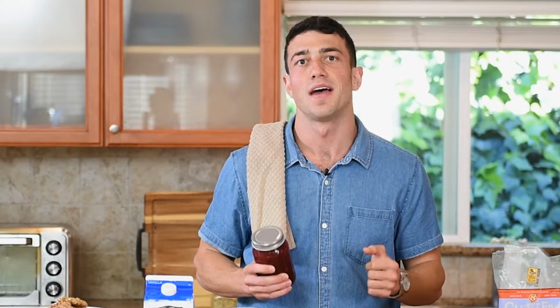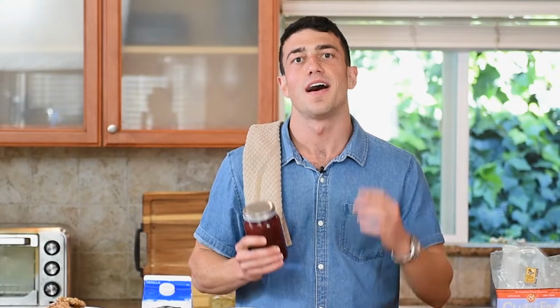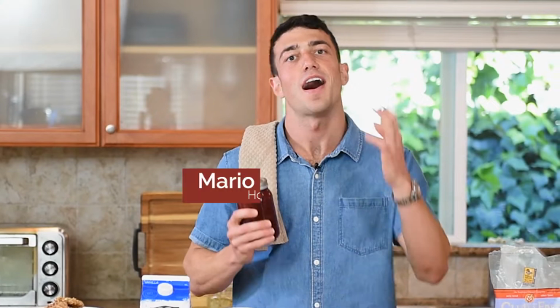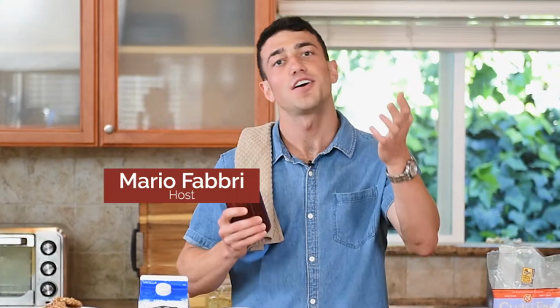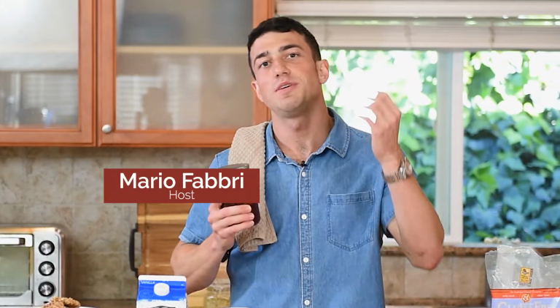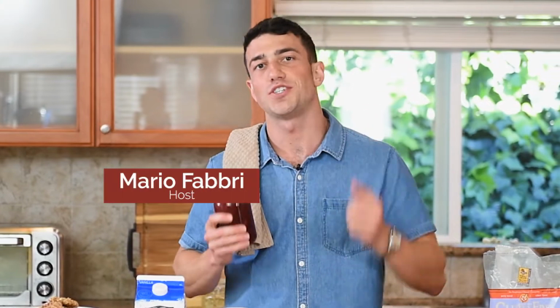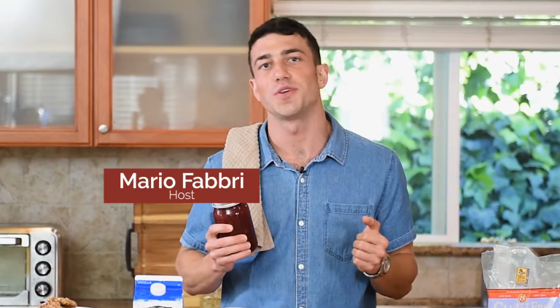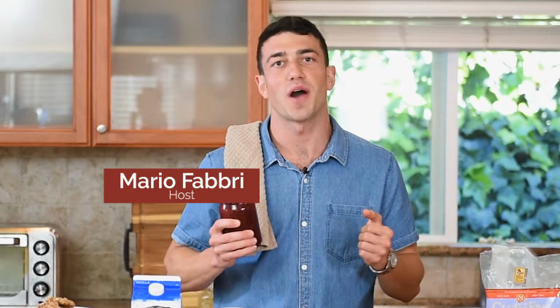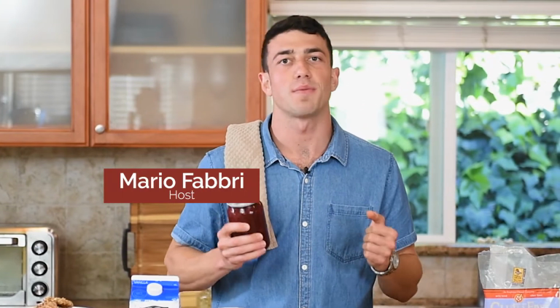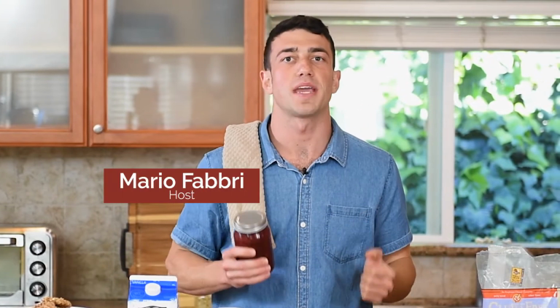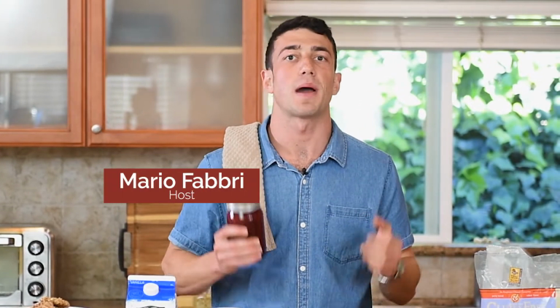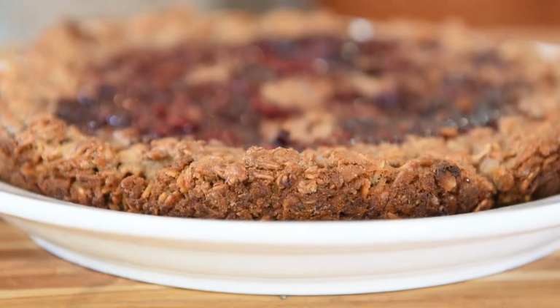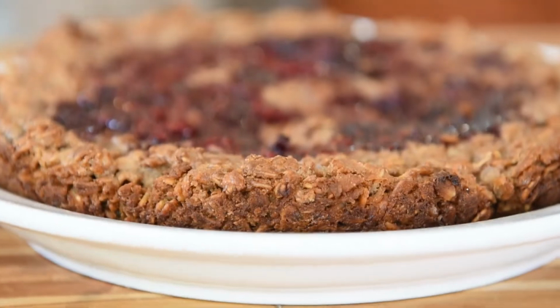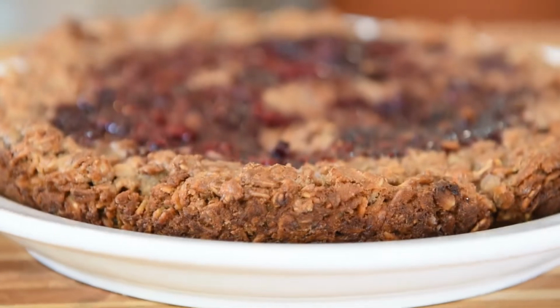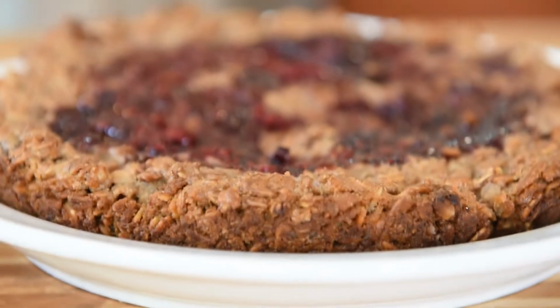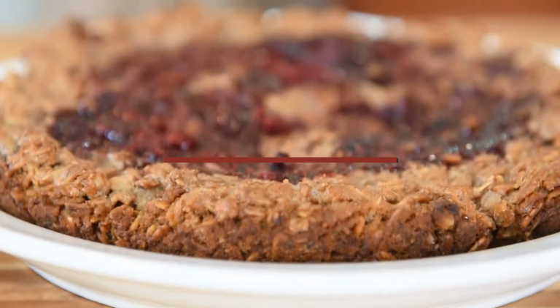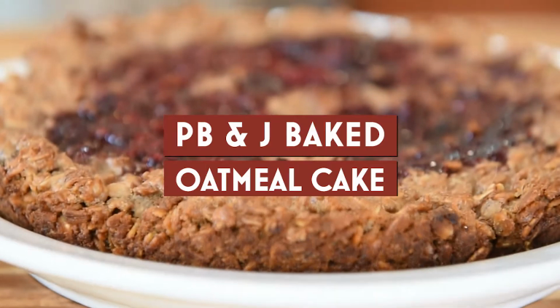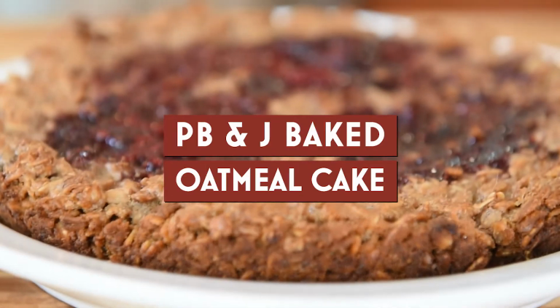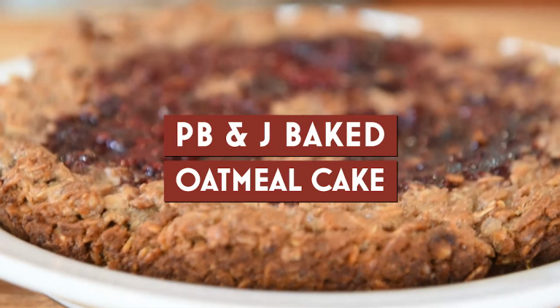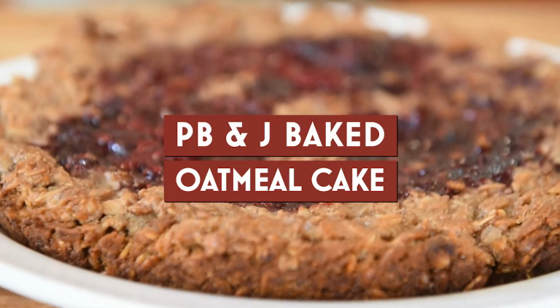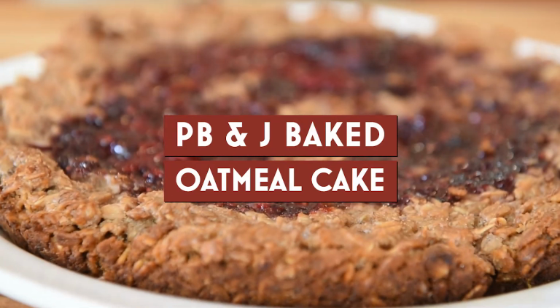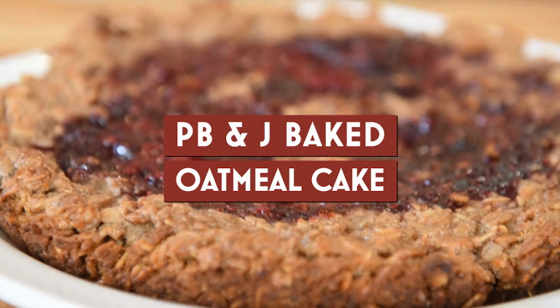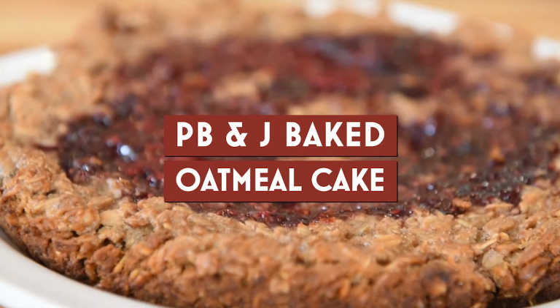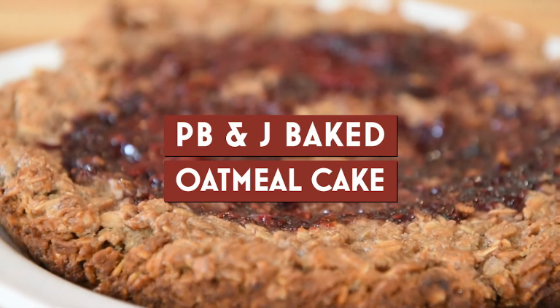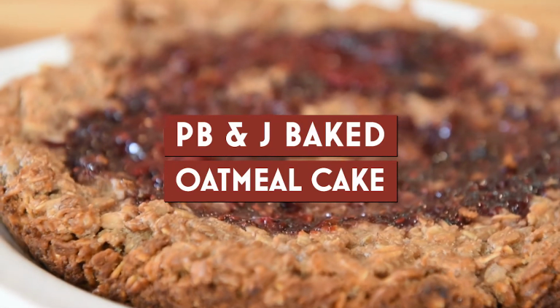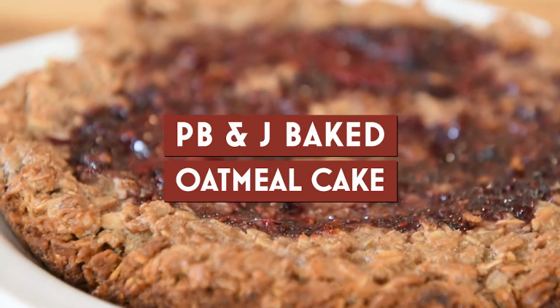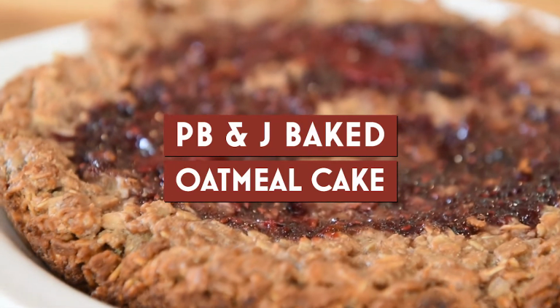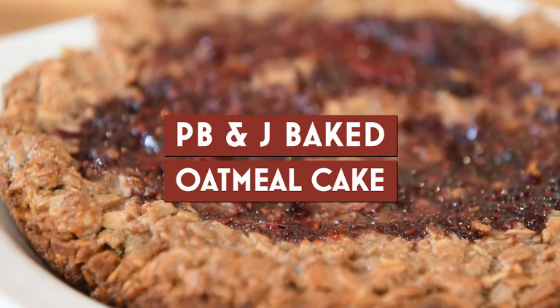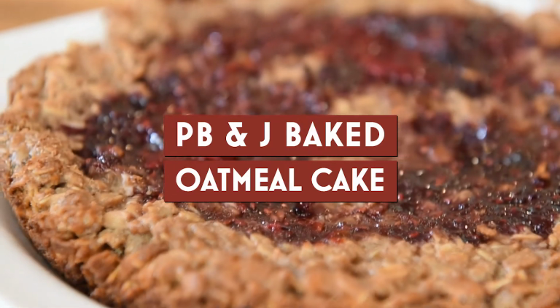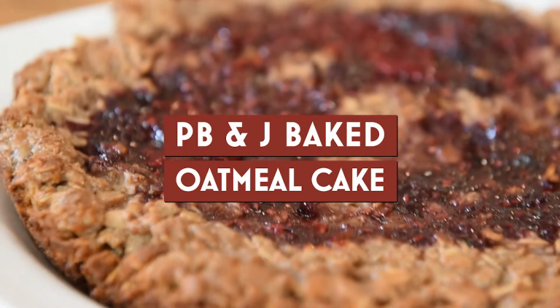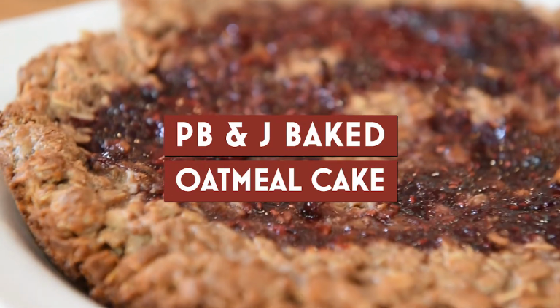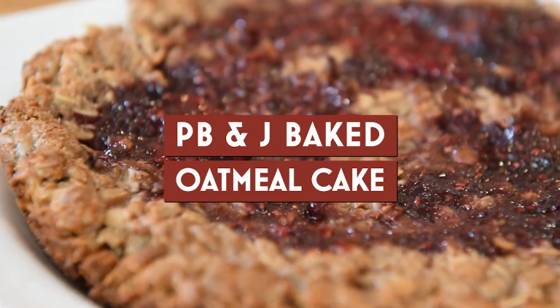I'm gonna be showing you how to make my peanut butter and blackberry jelly baked oatmeal cake.